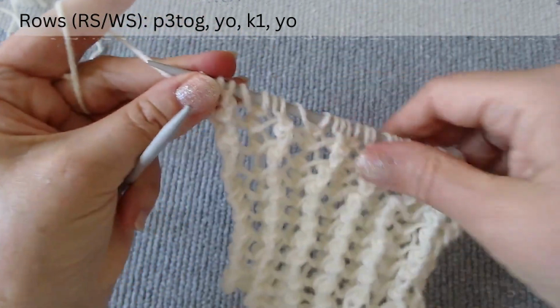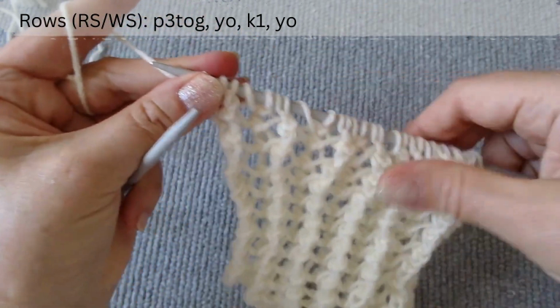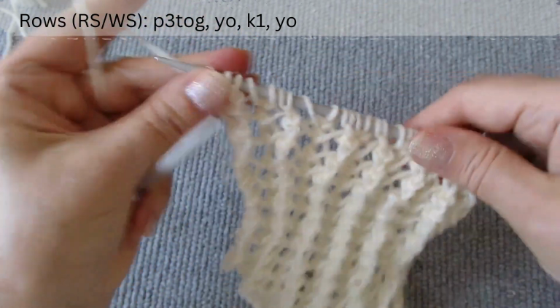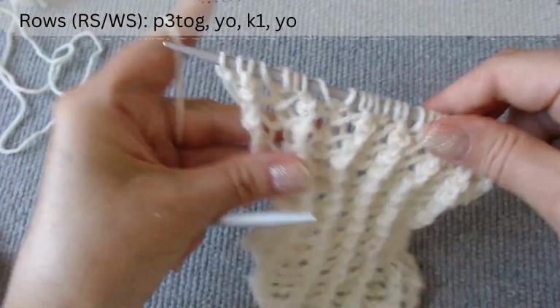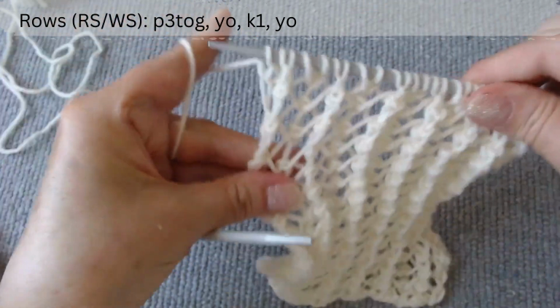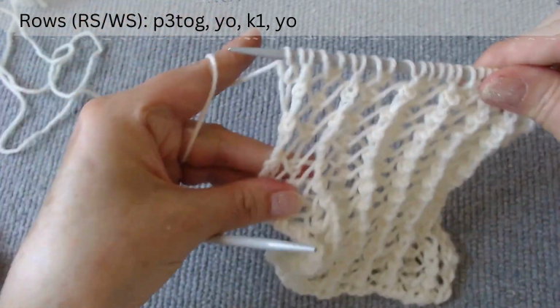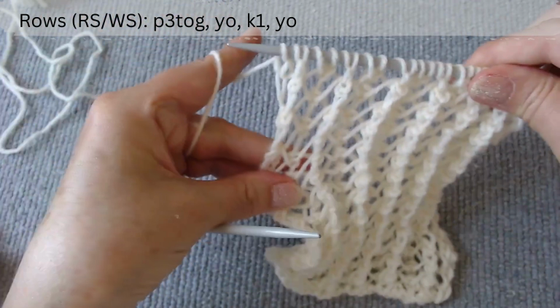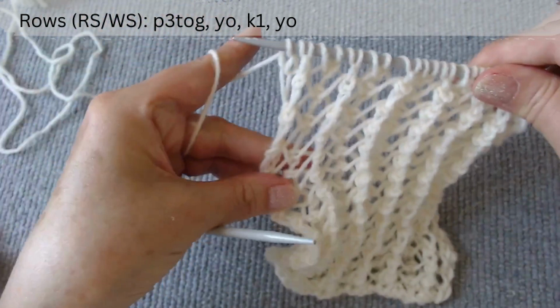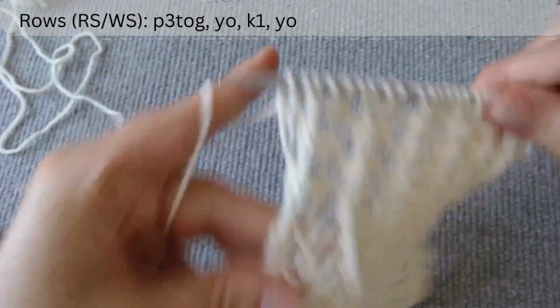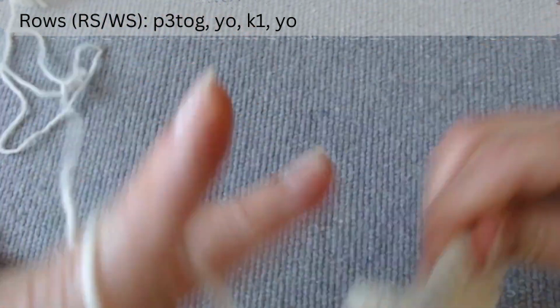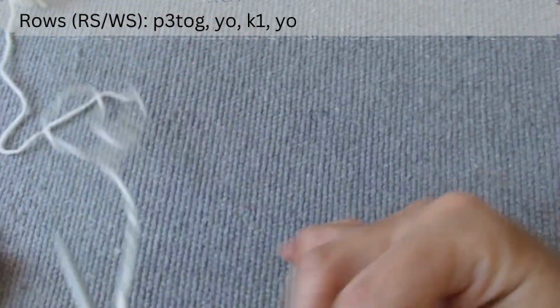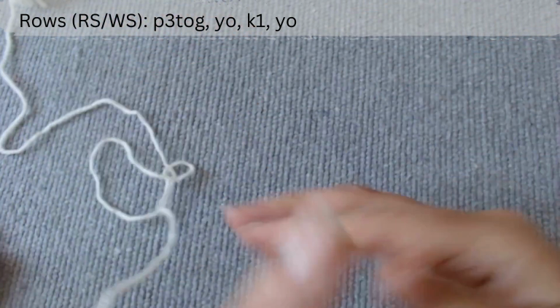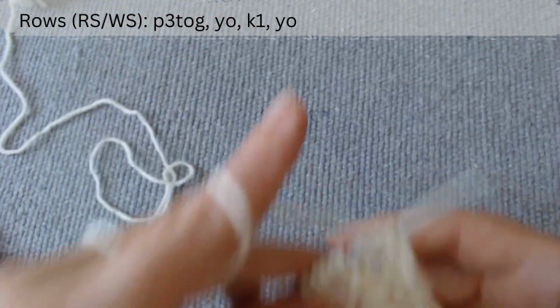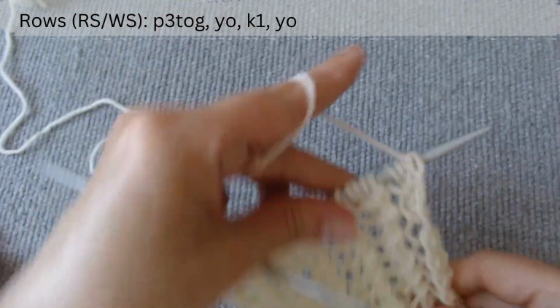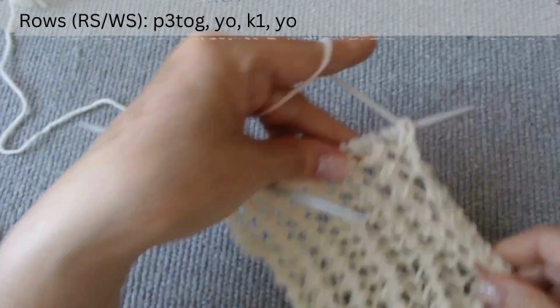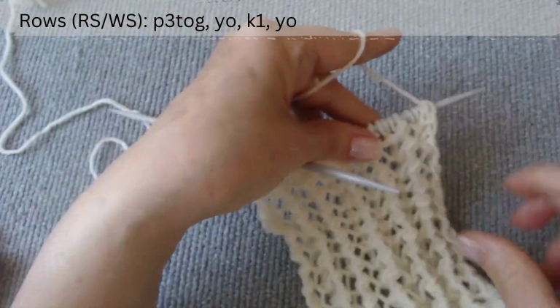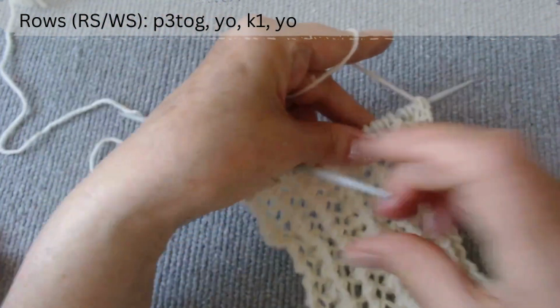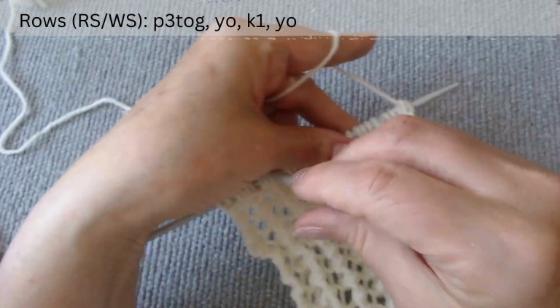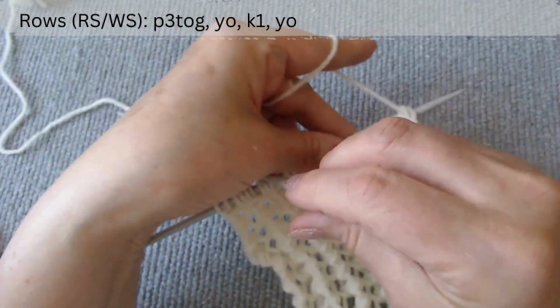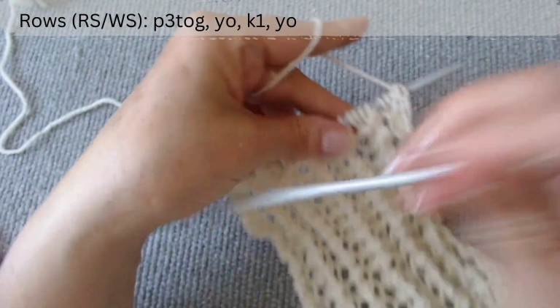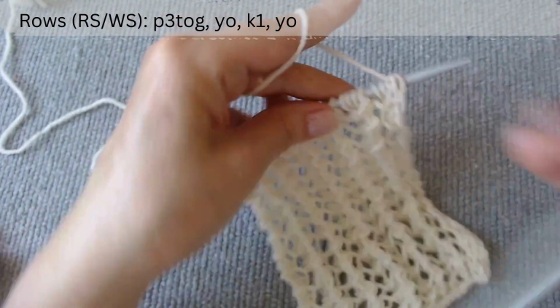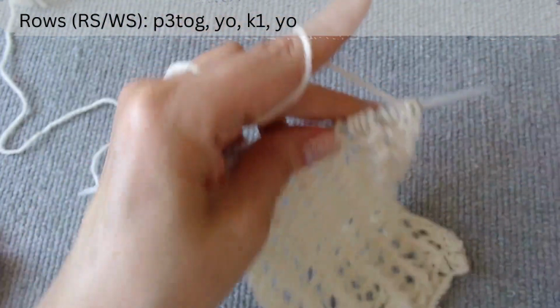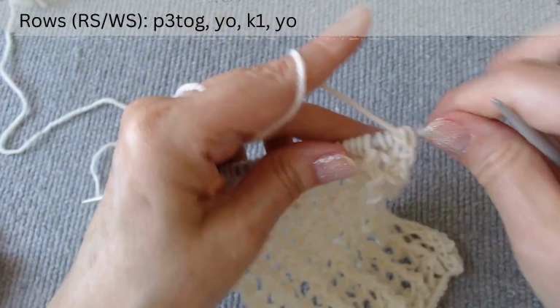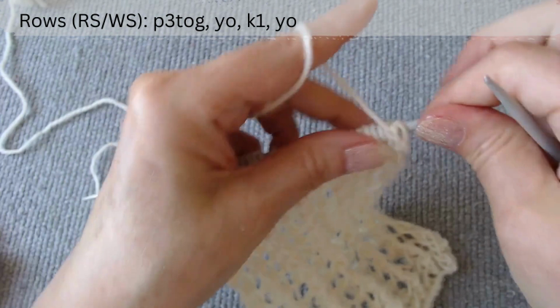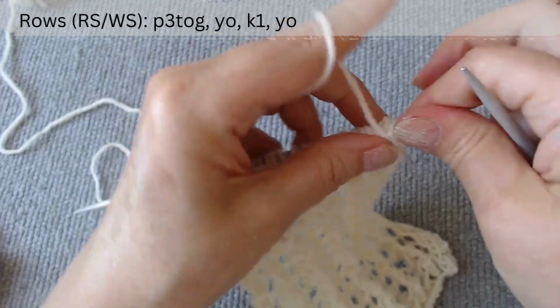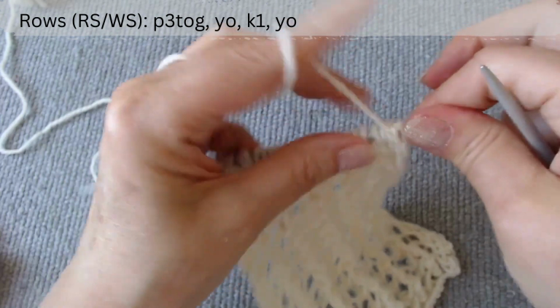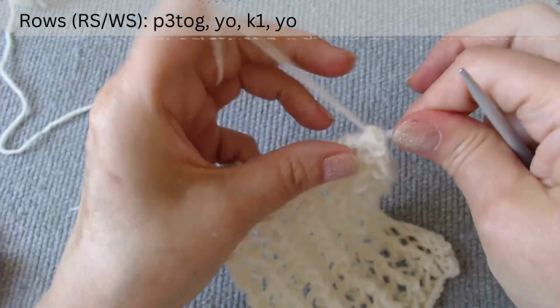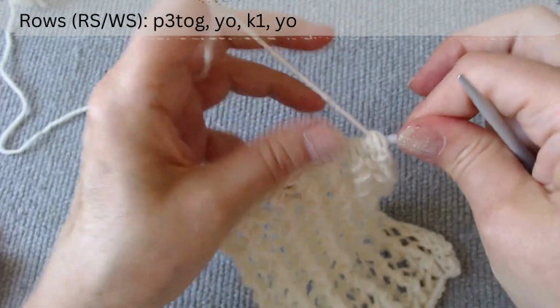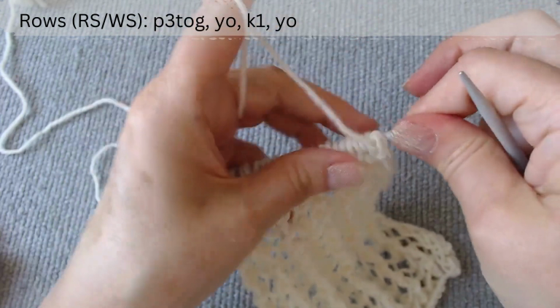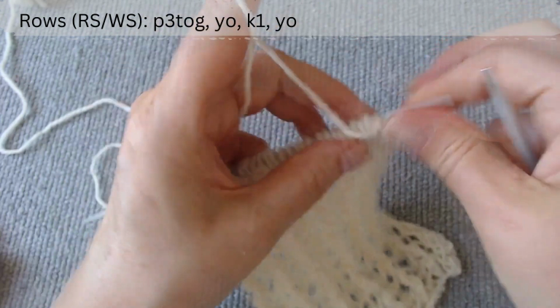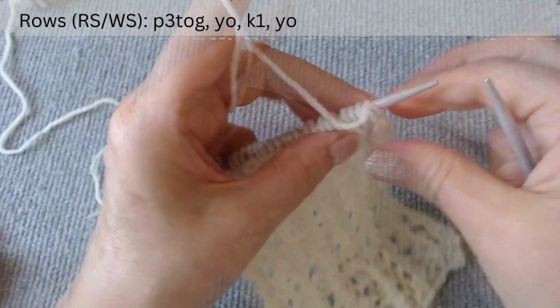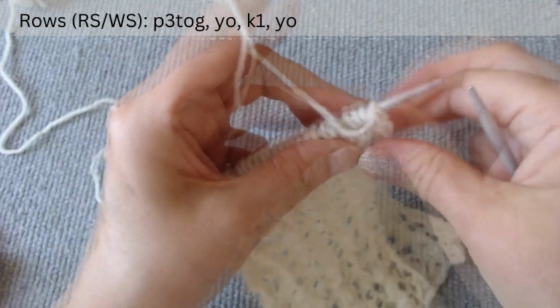Use your yarn over loop. On the other side, the pattern is the same.